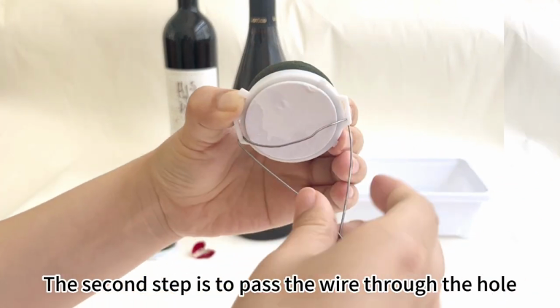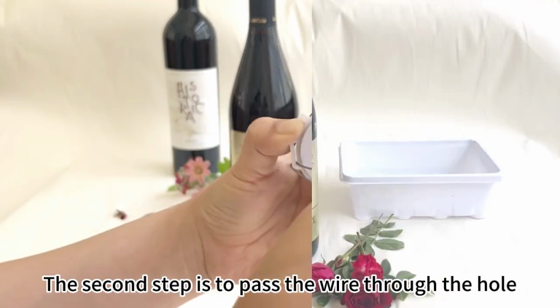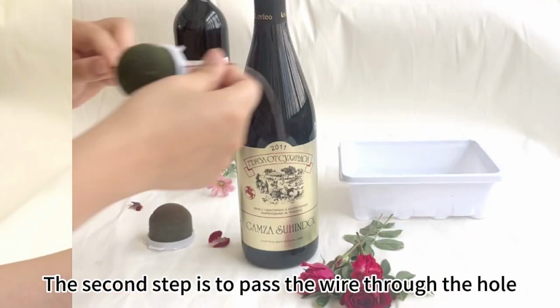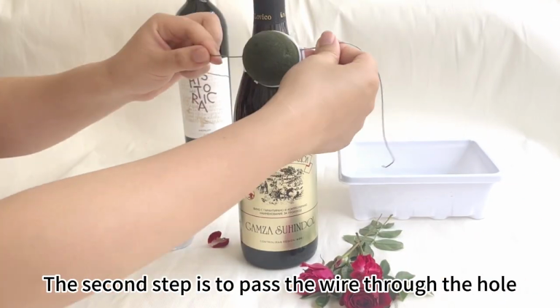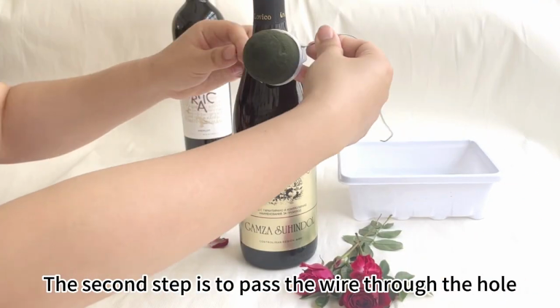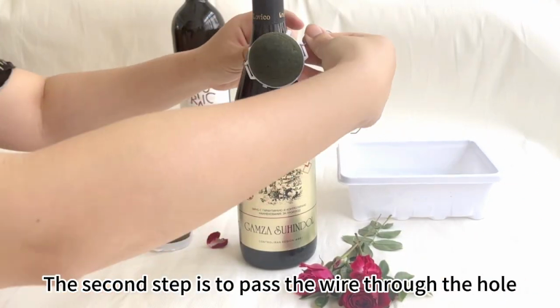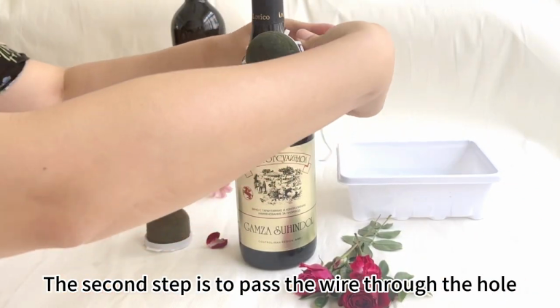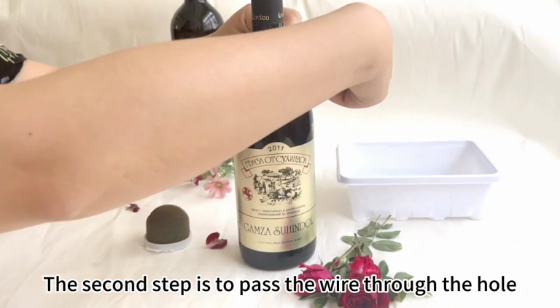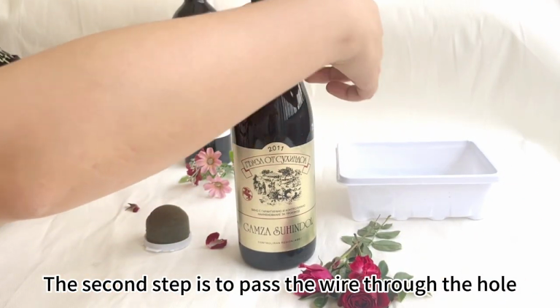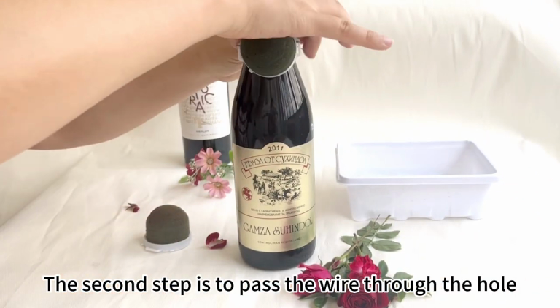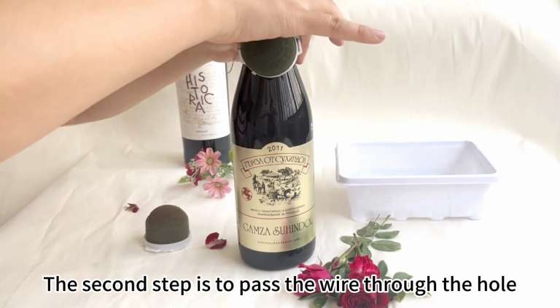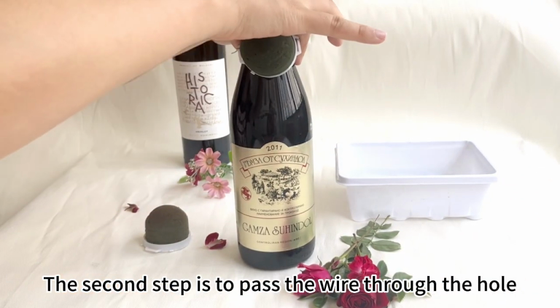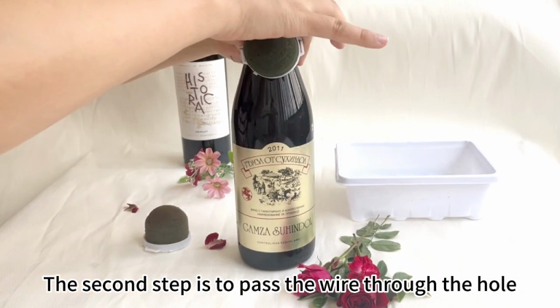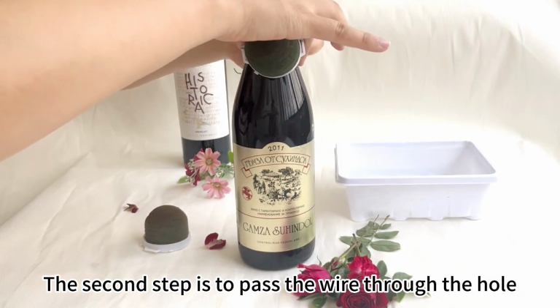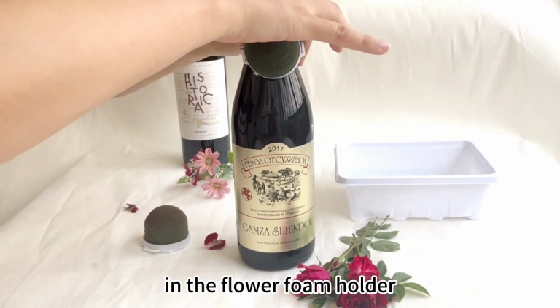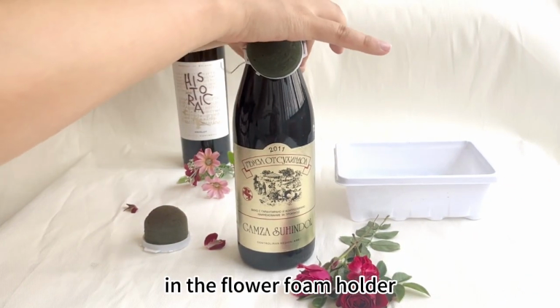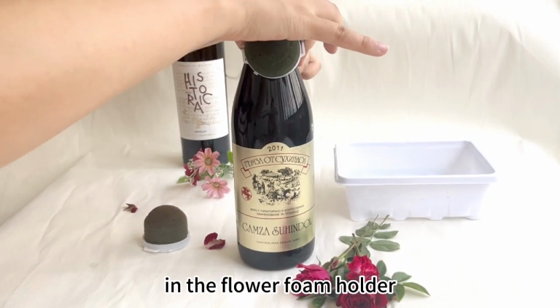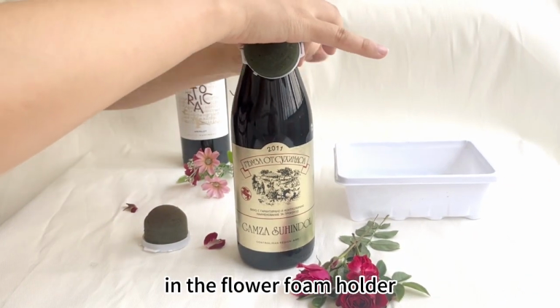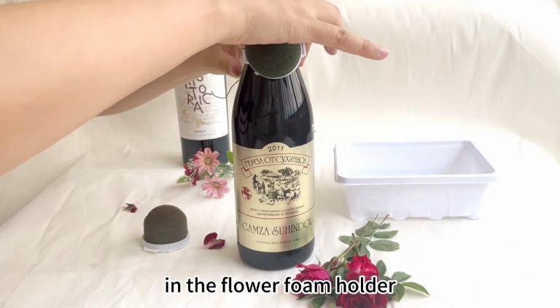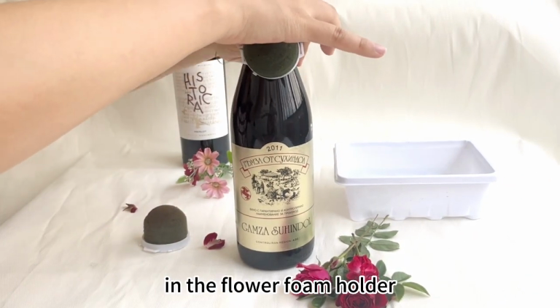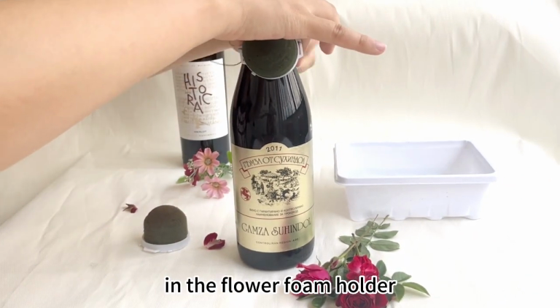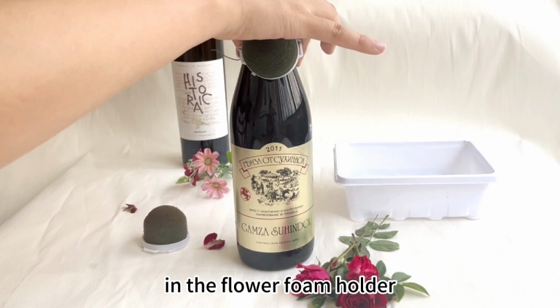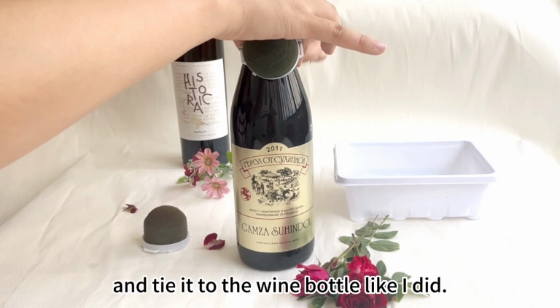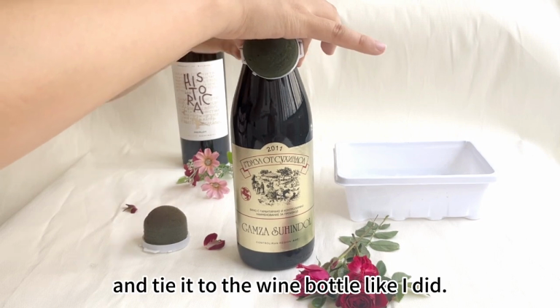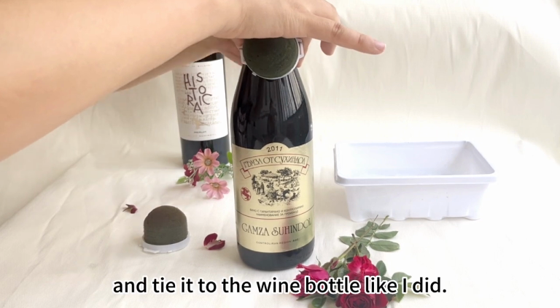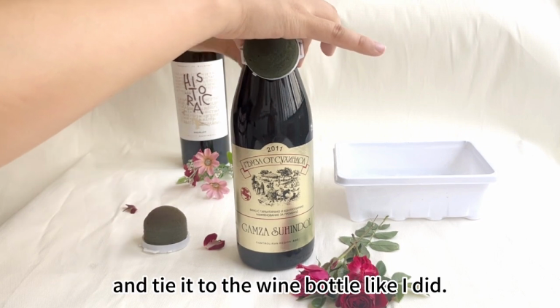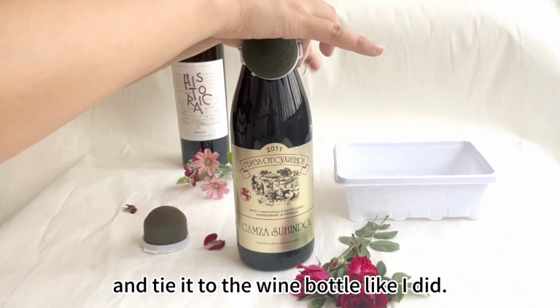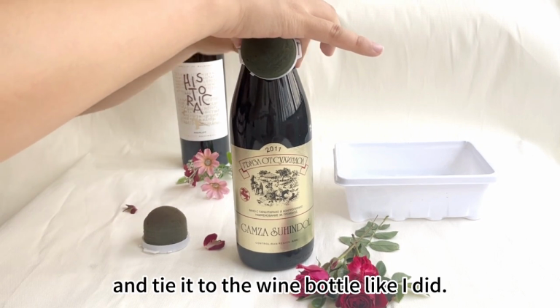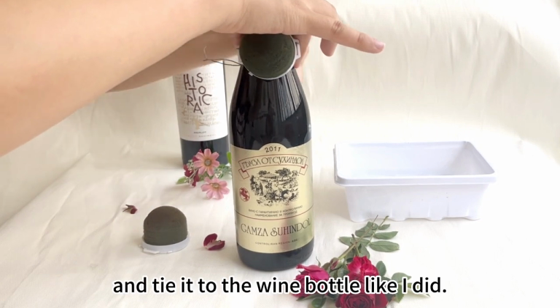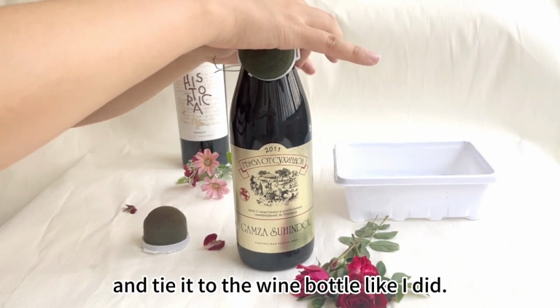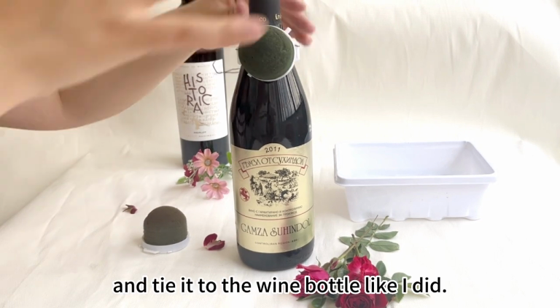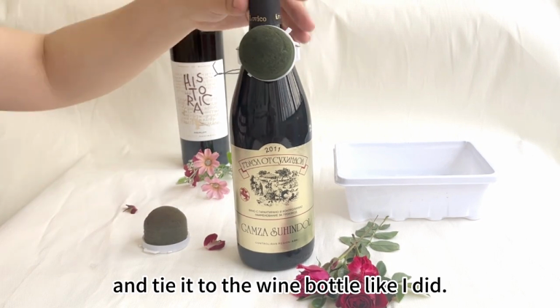The second step is to pass the wire through the hole in the flower foam holder and tie it to the wine bottle like I did.